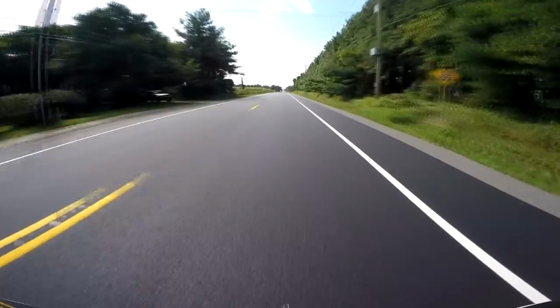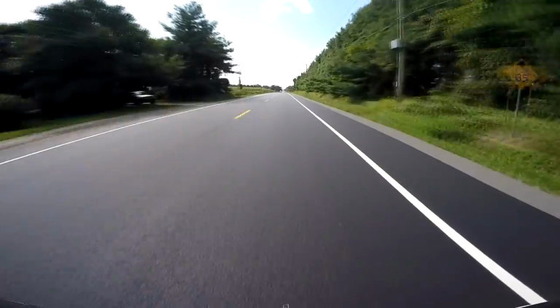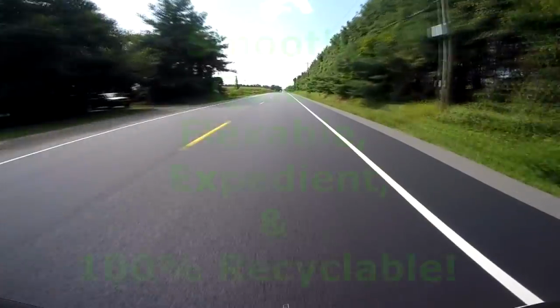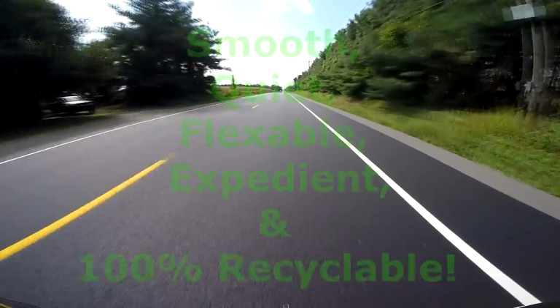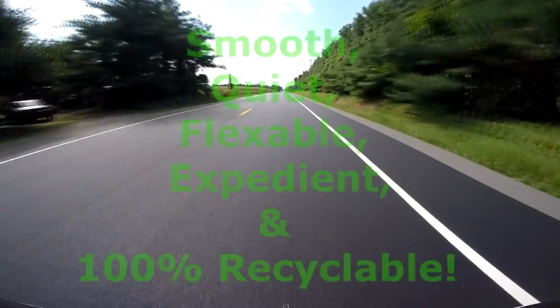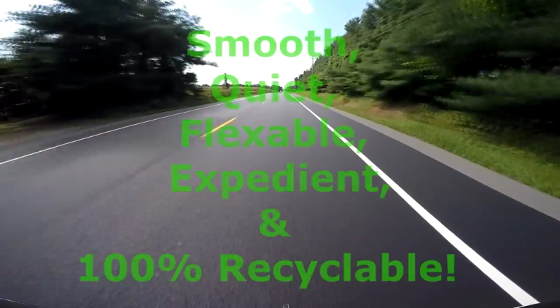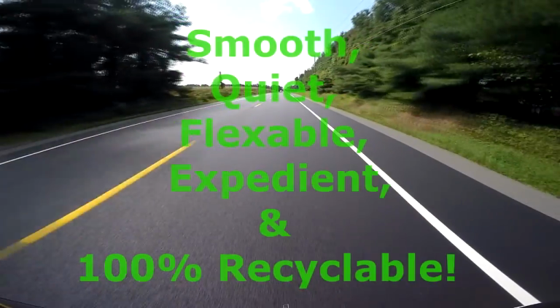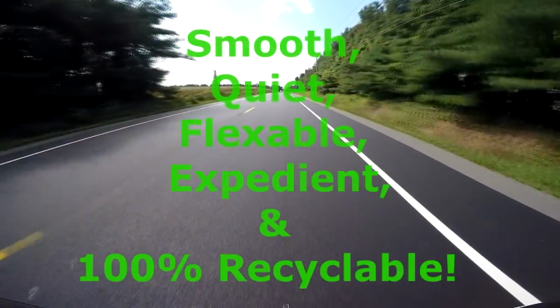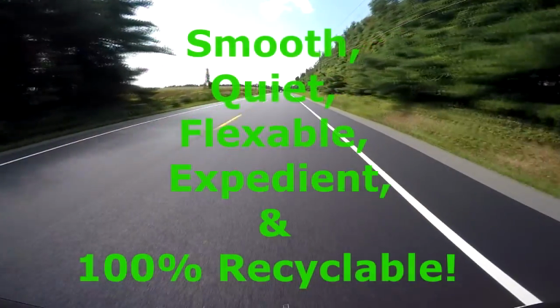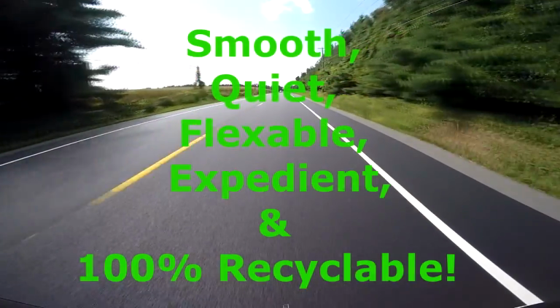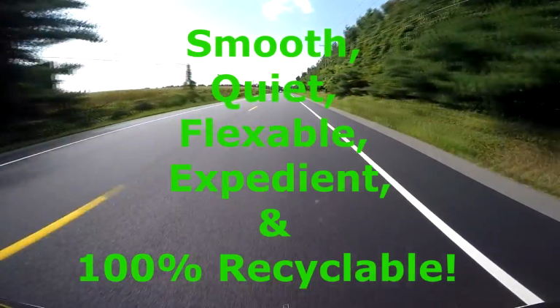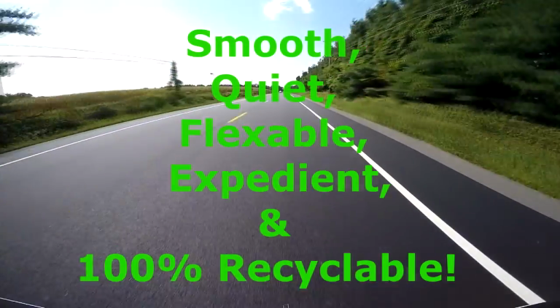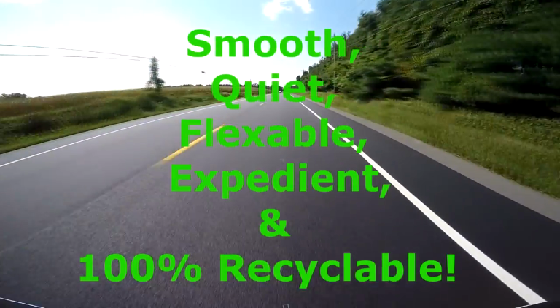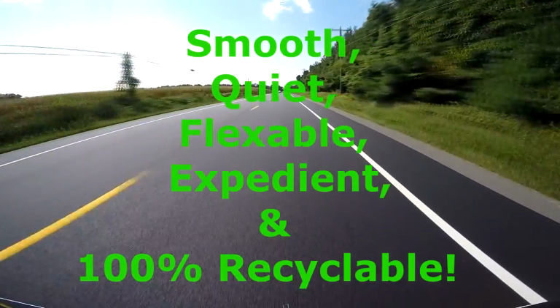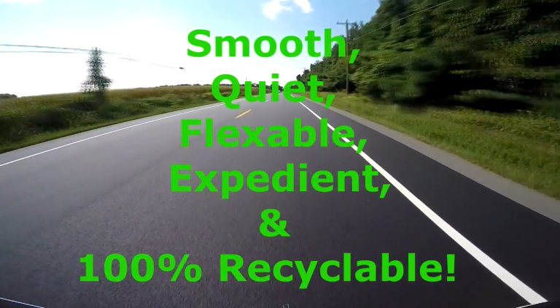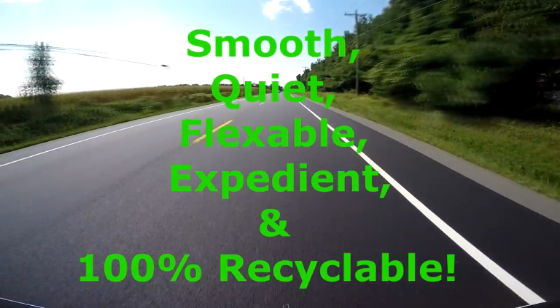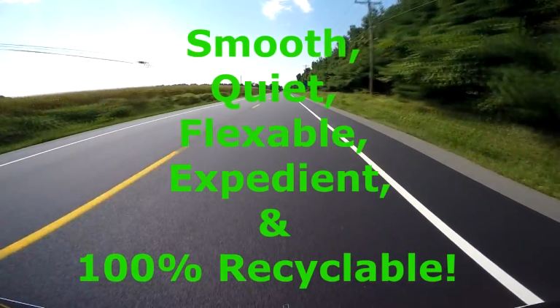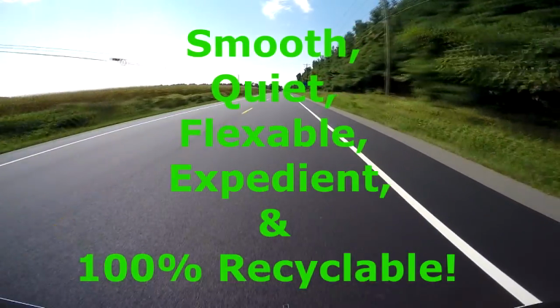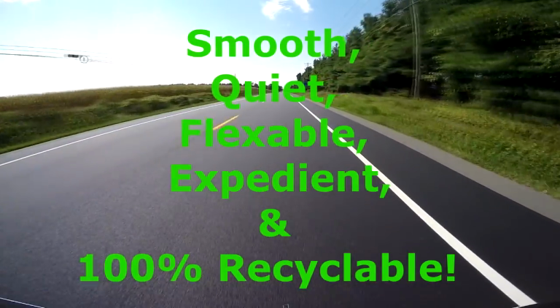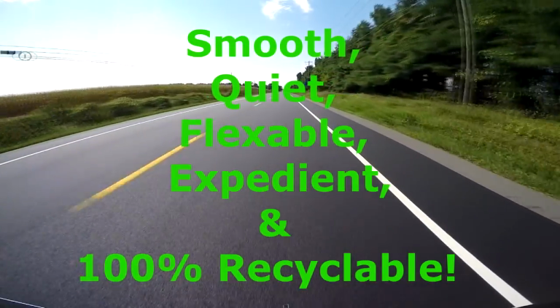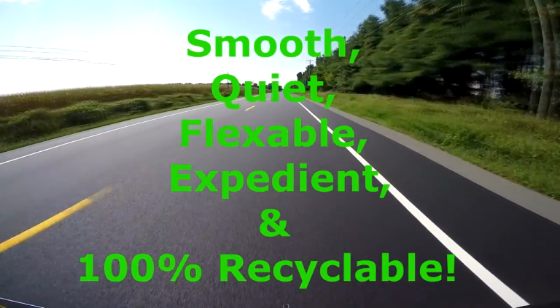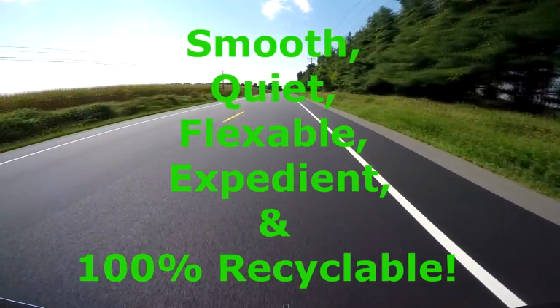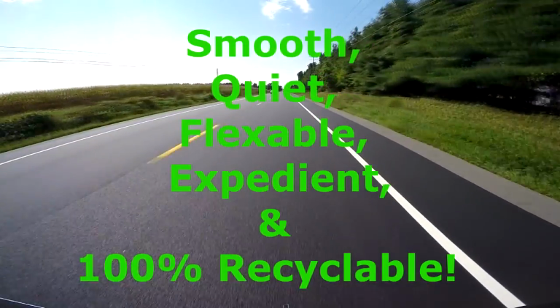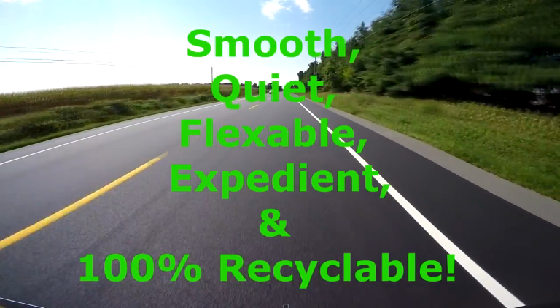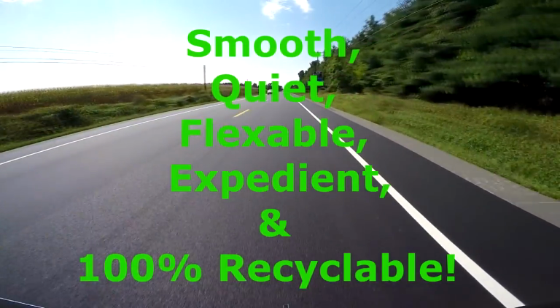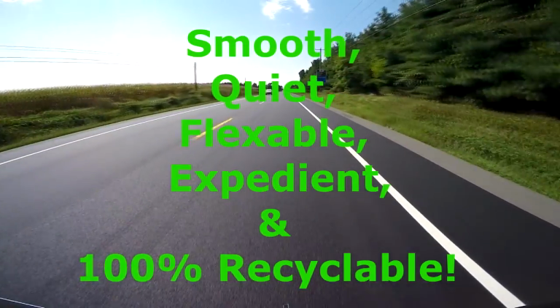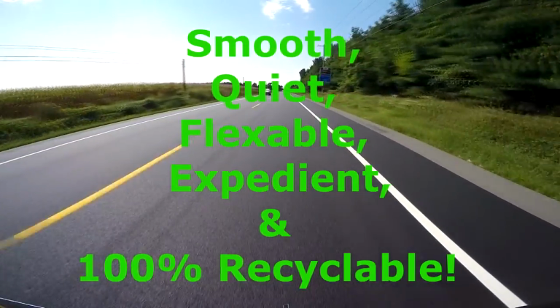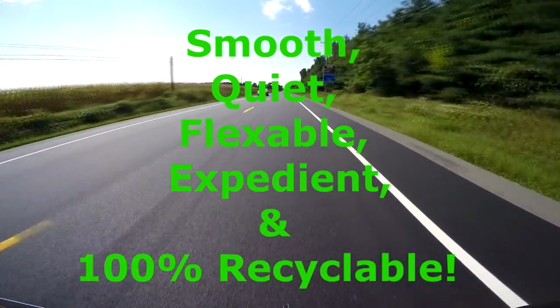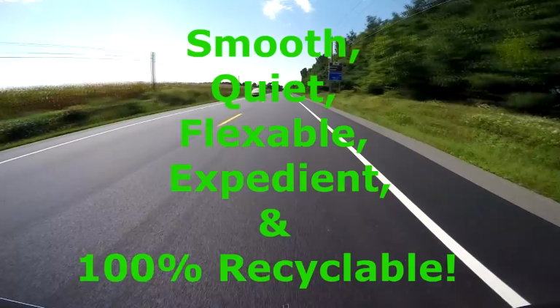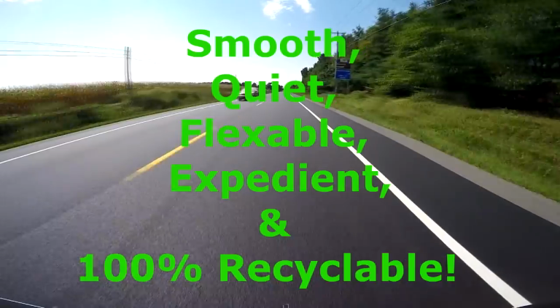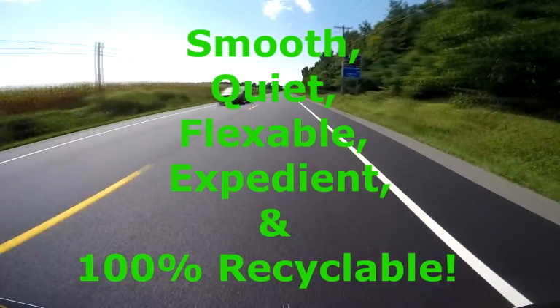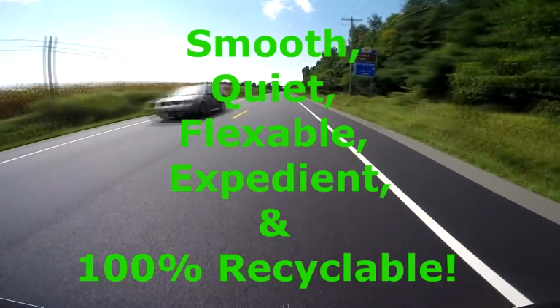Smooth, quiet, flexible, expedient, and 100% recyclable.